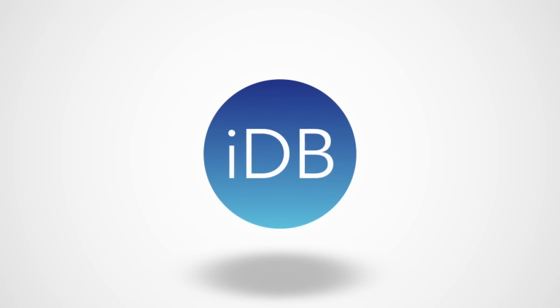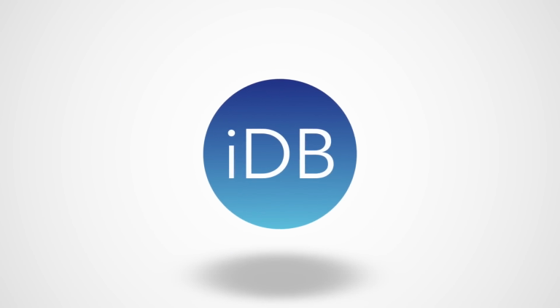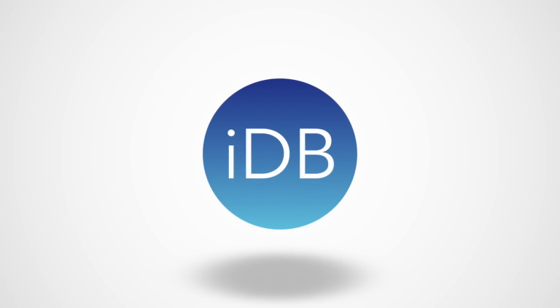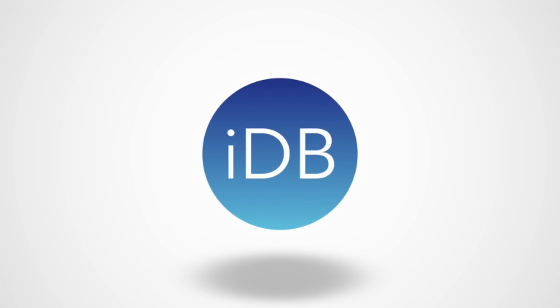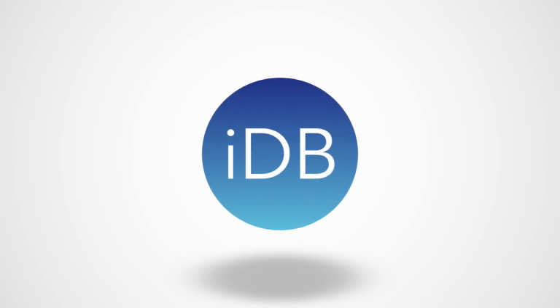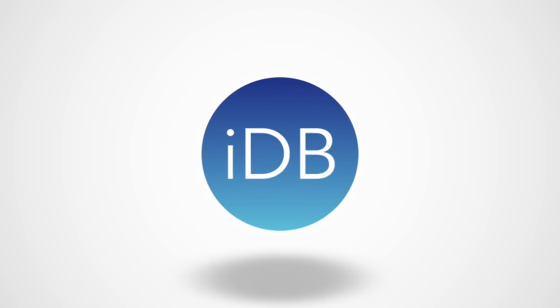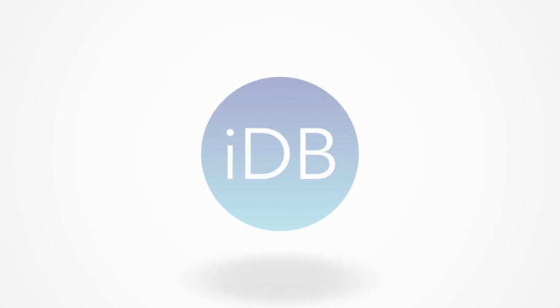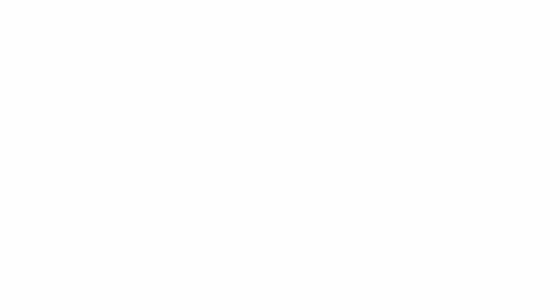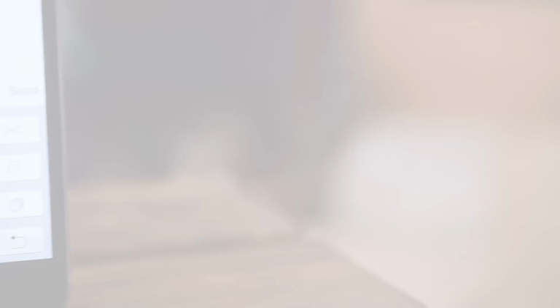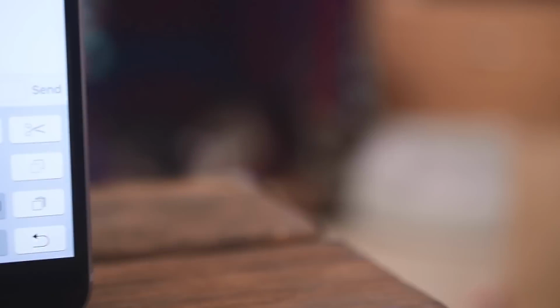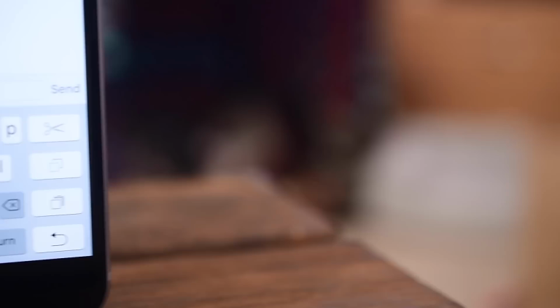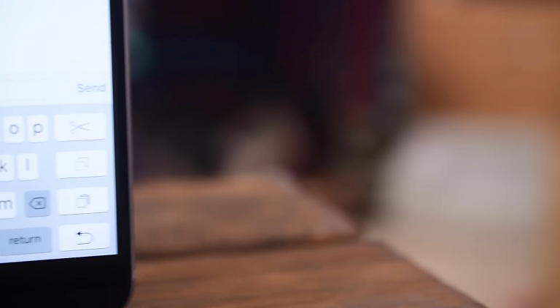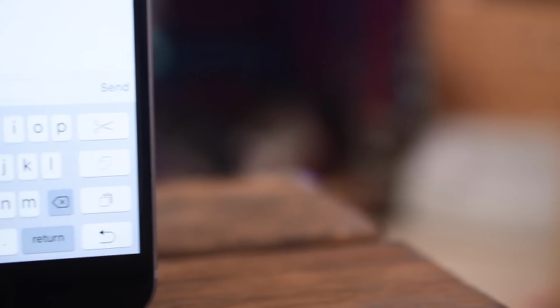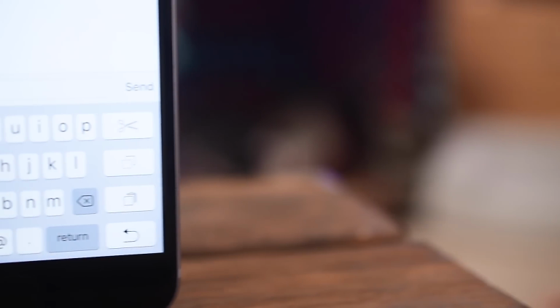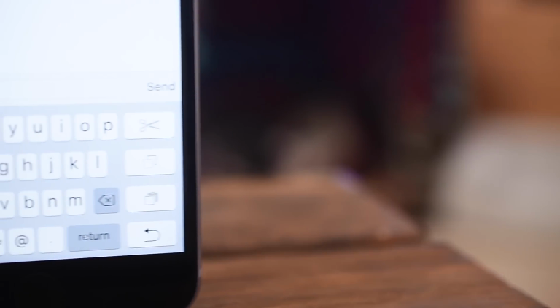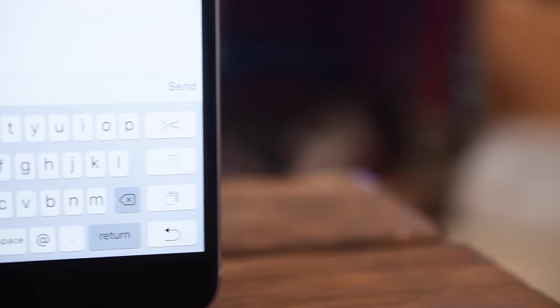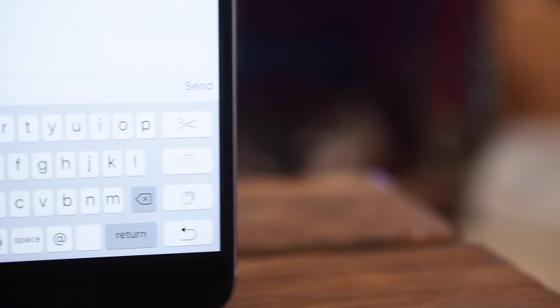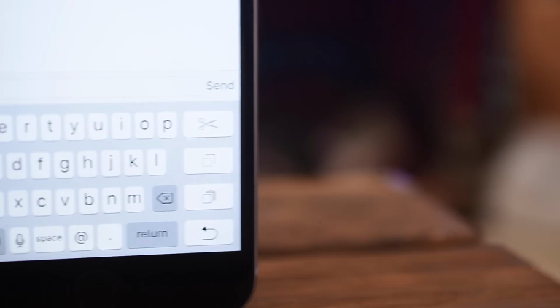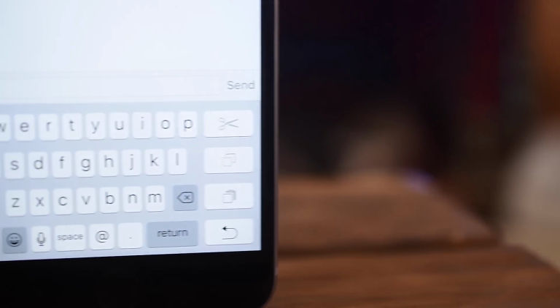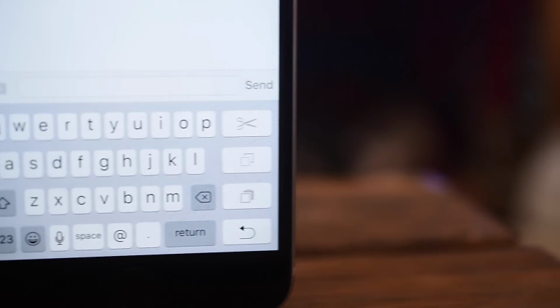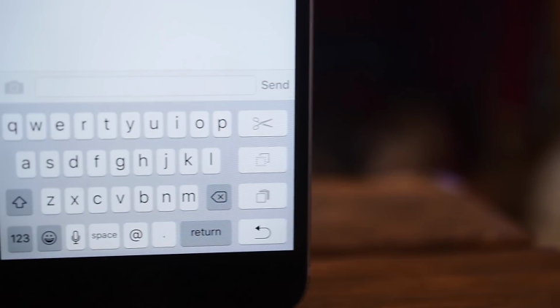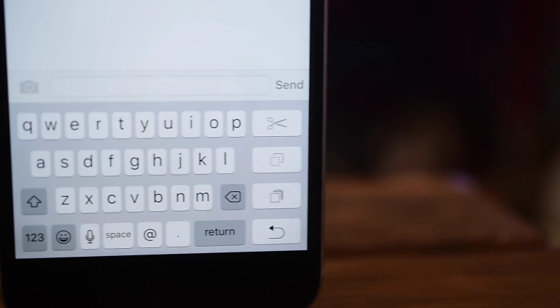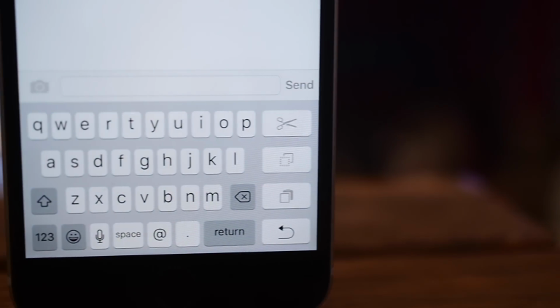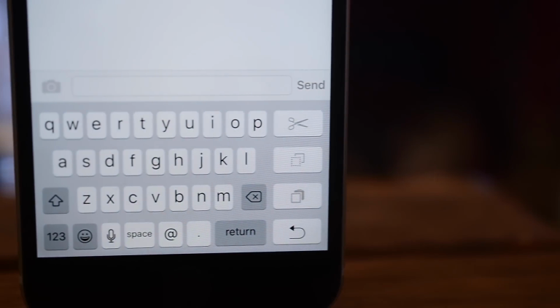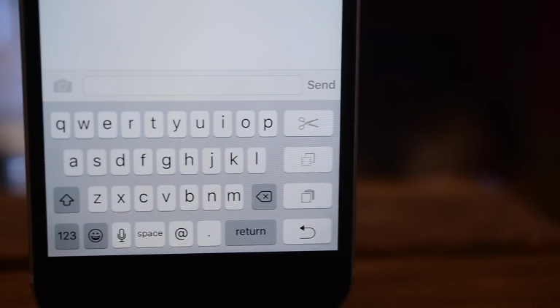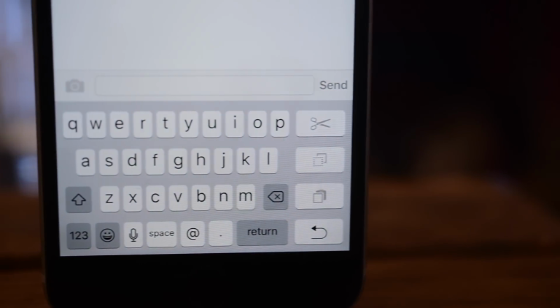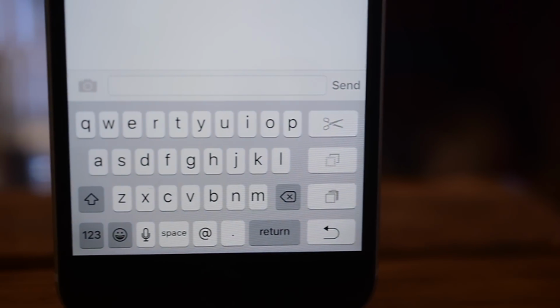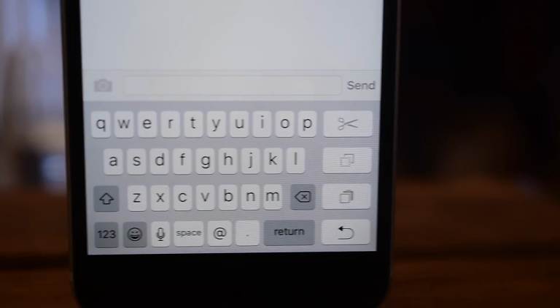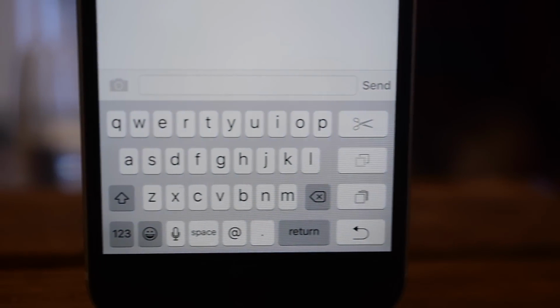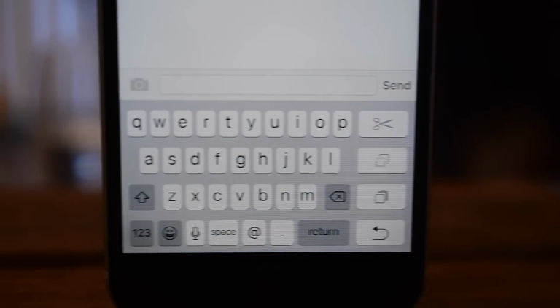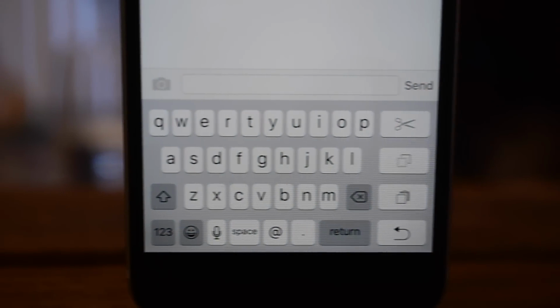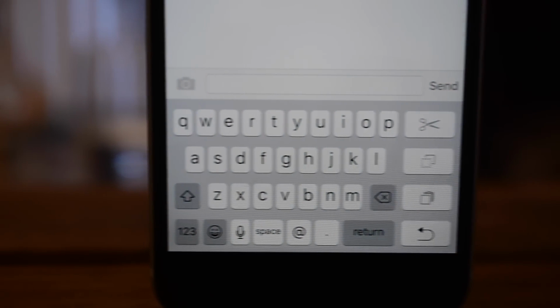Hey, how's it going everyone? It's Andrew from IDB here with a little jailbreak tweak that enables Apple's hidden one-handed keyboard.